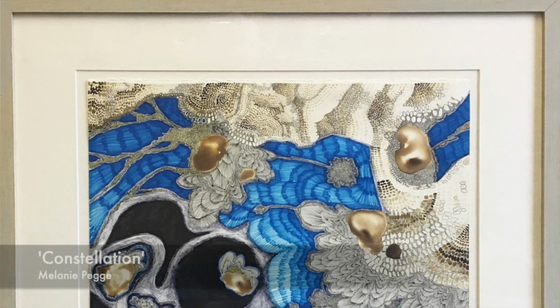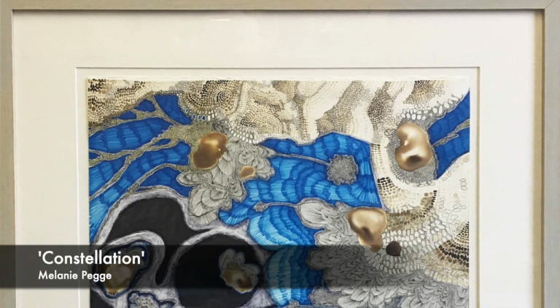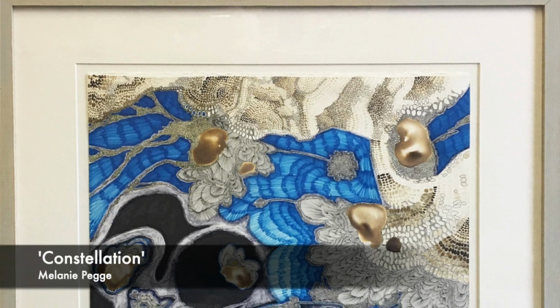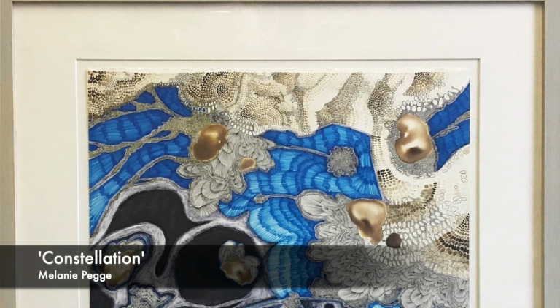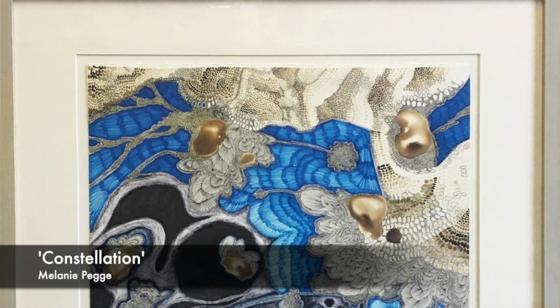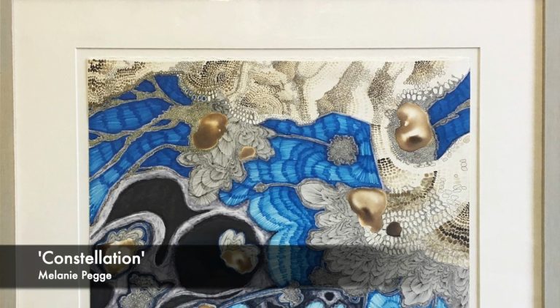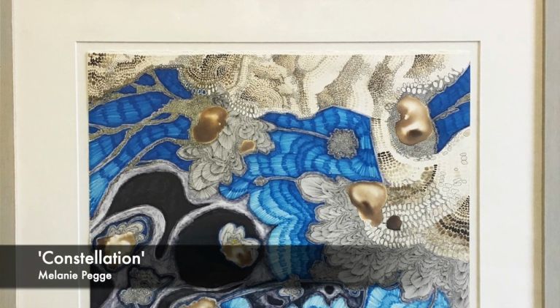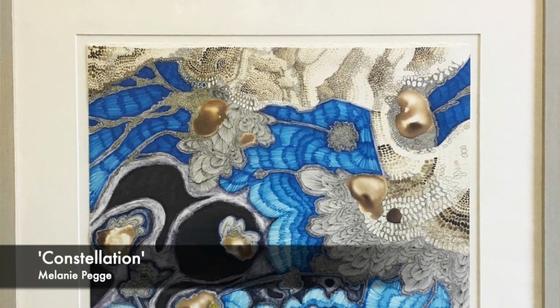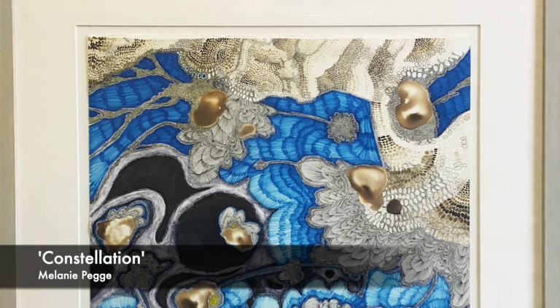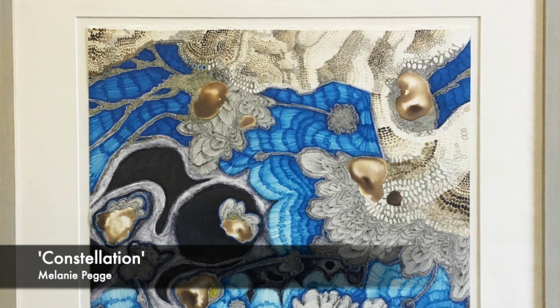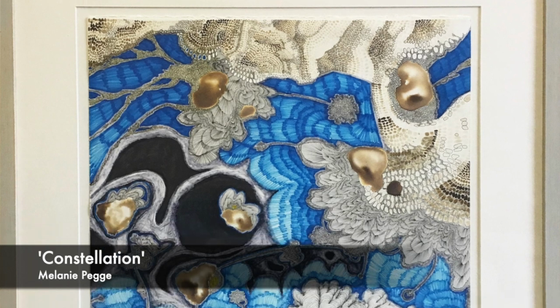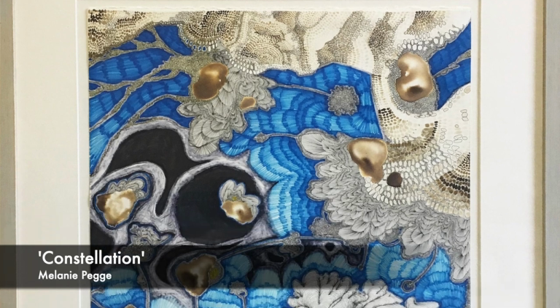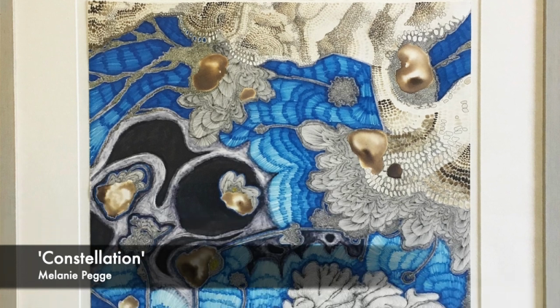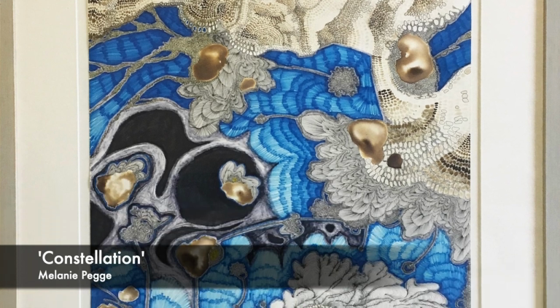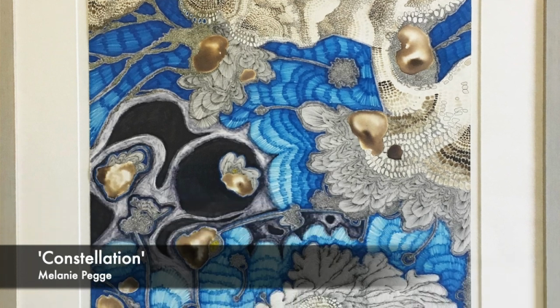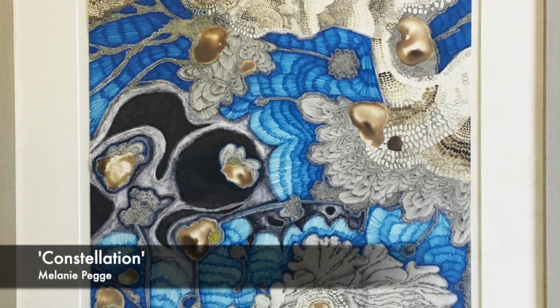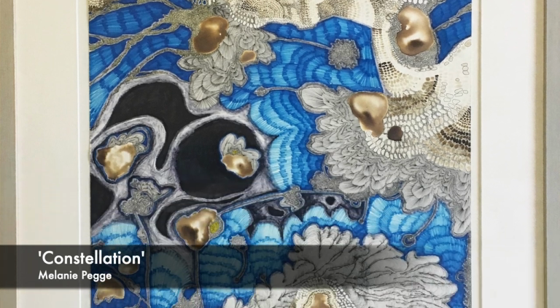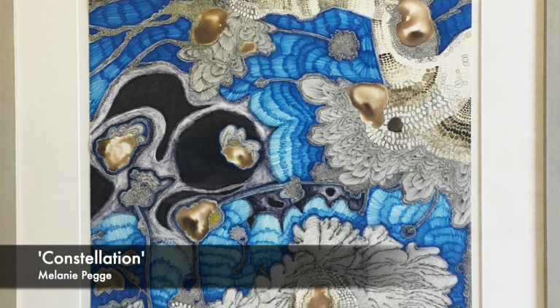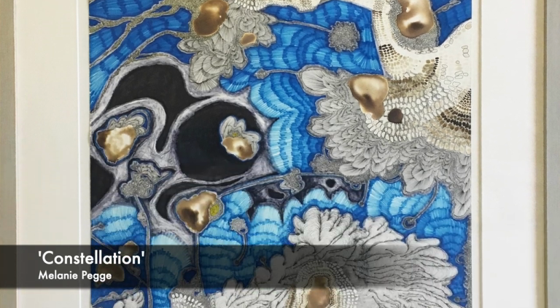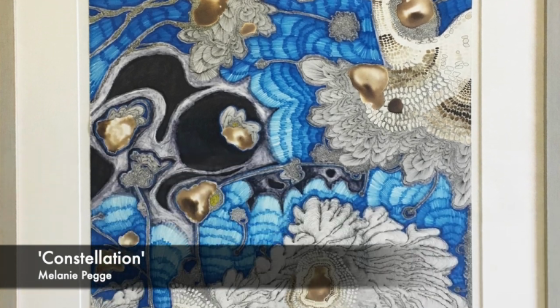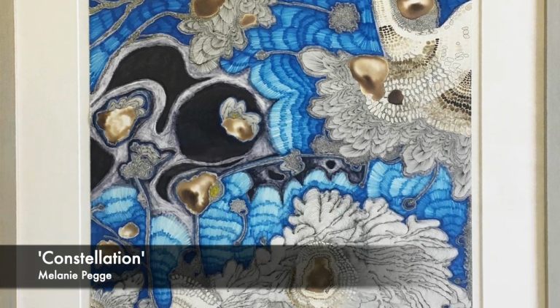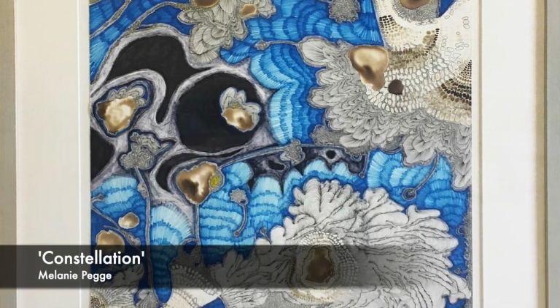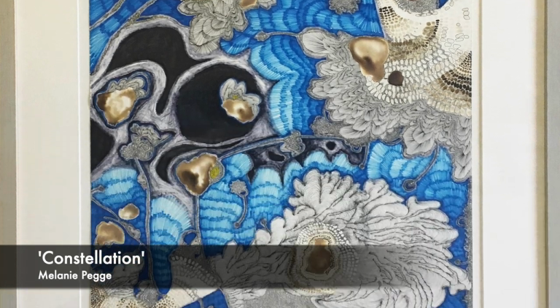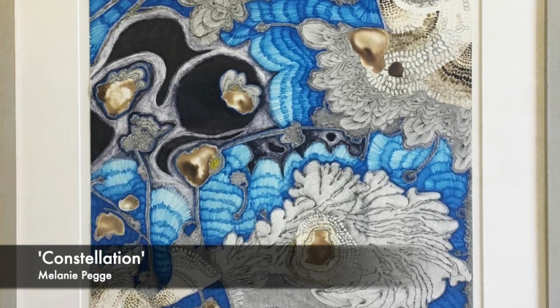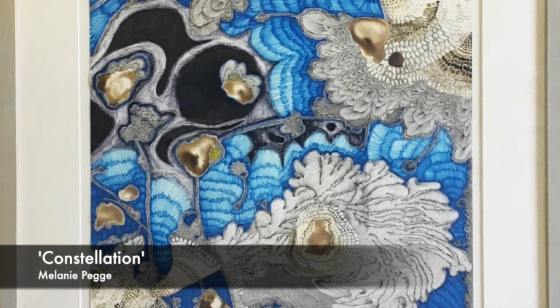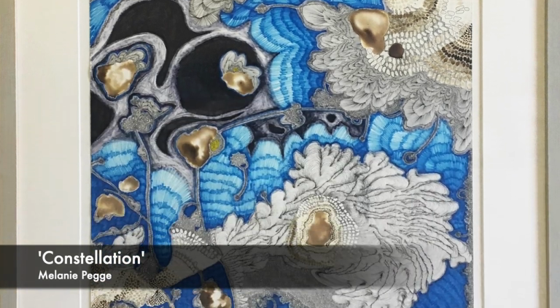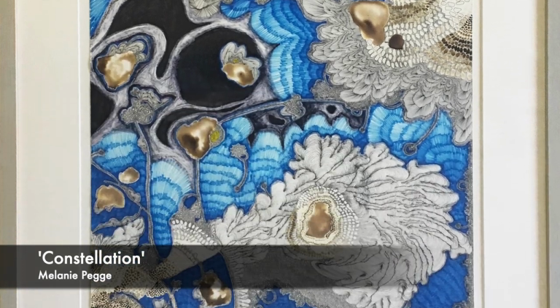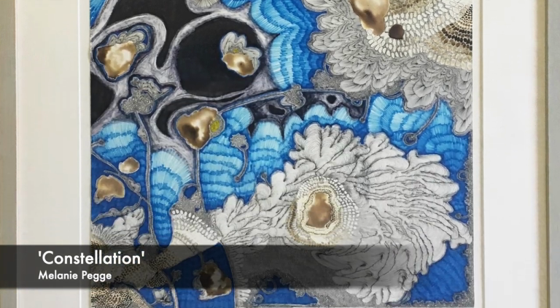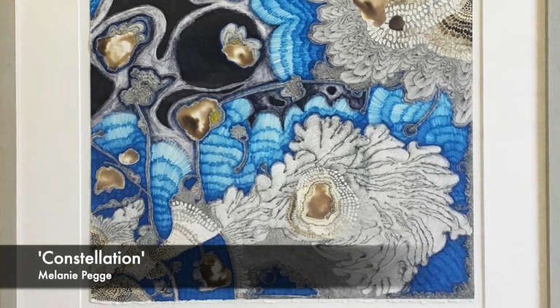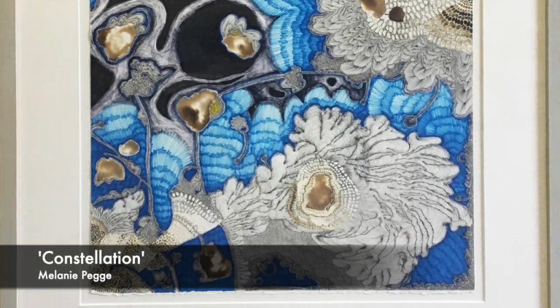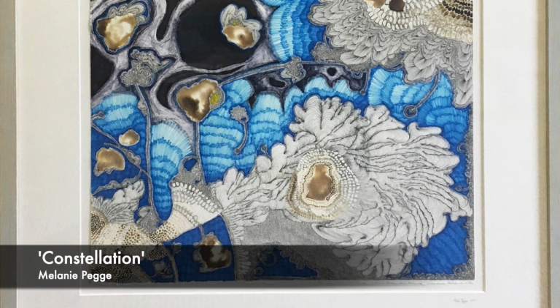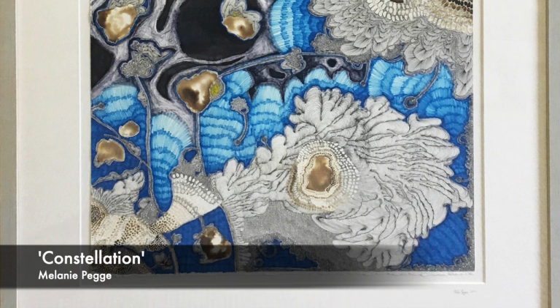Melanie Pegg, Constellation — pen and ink on paper, framed drawing.